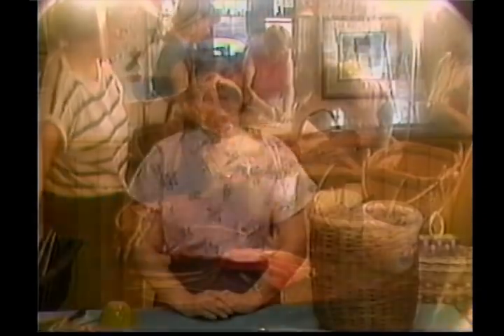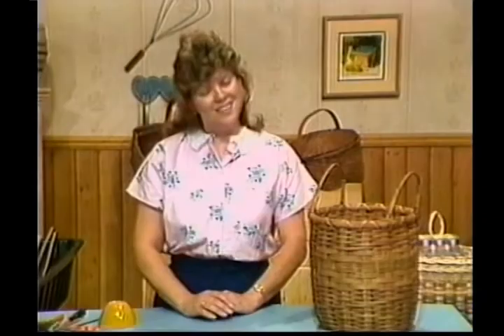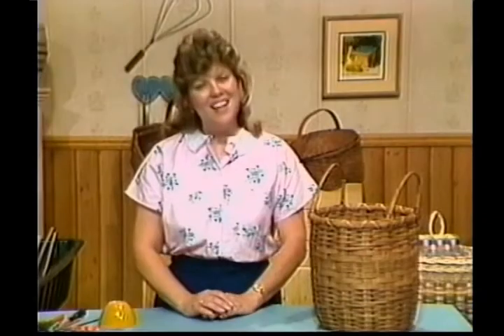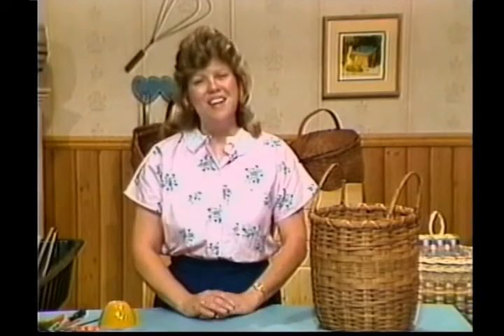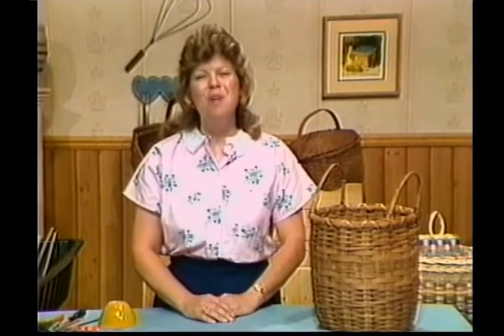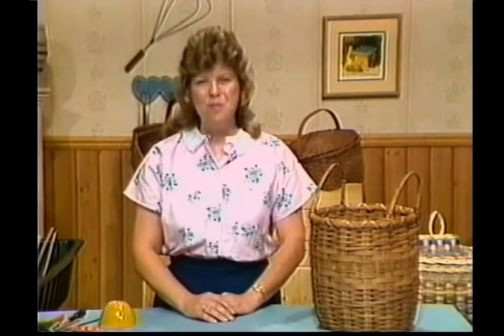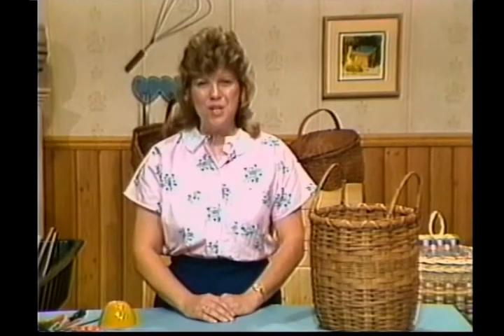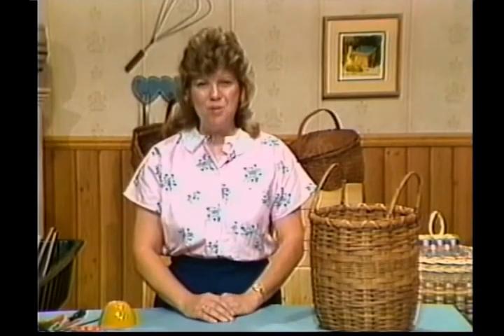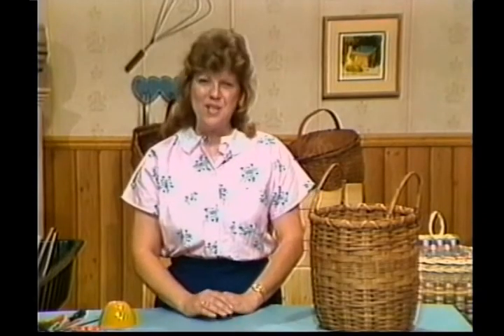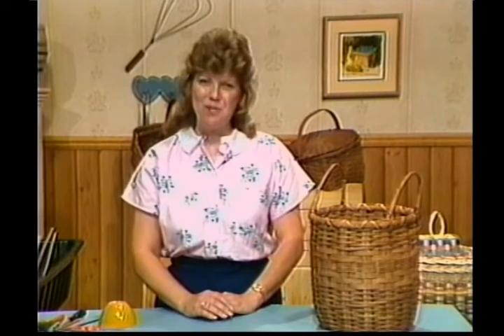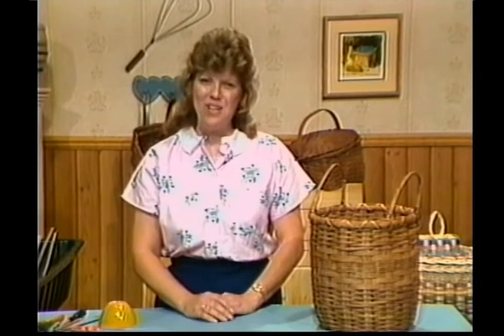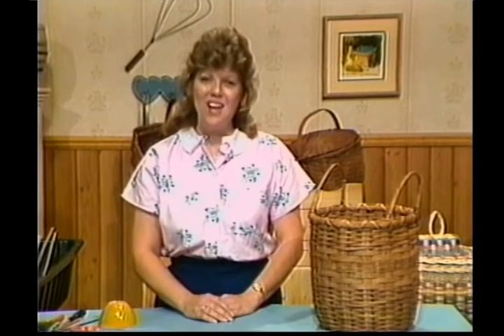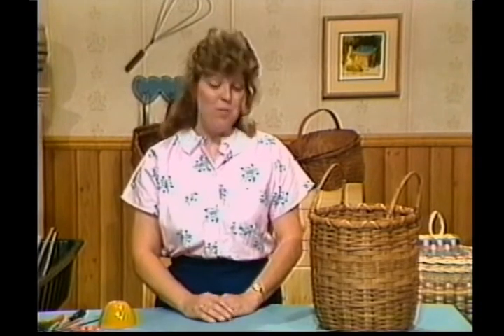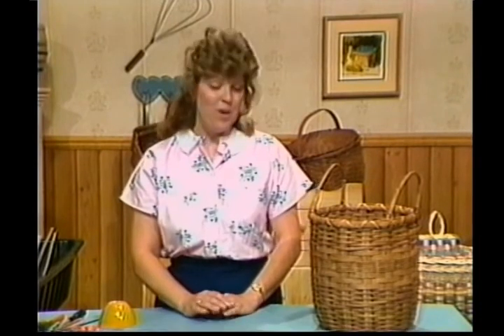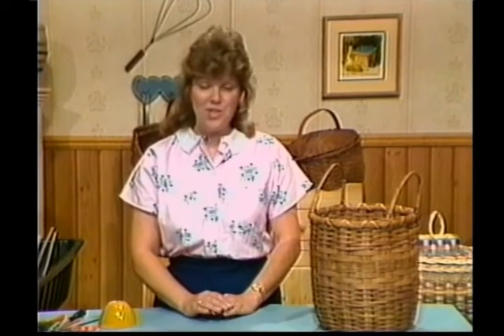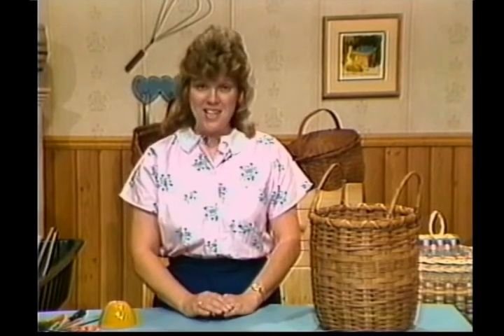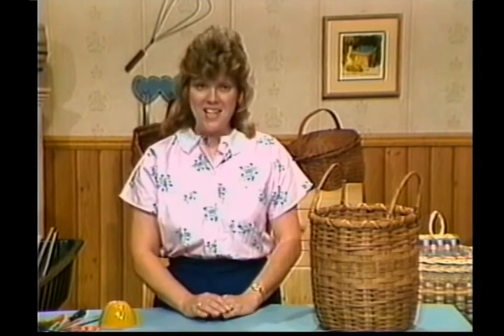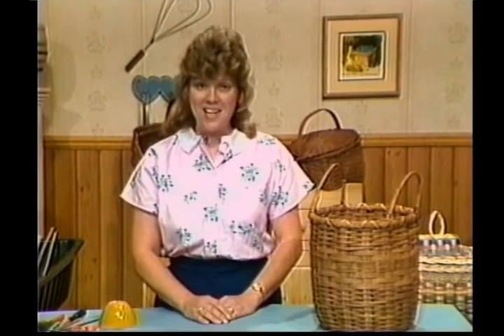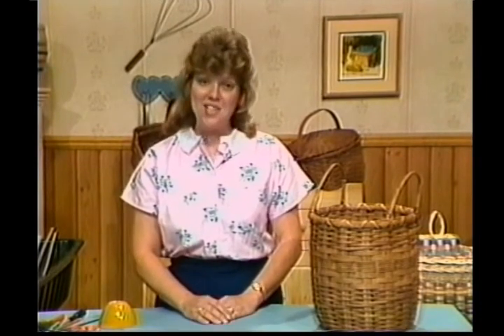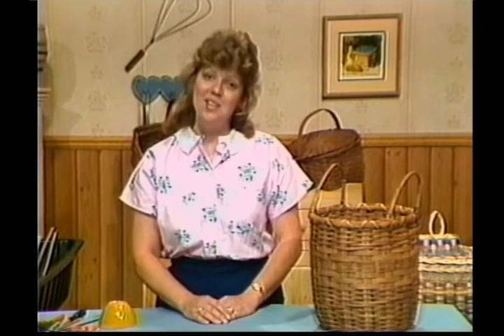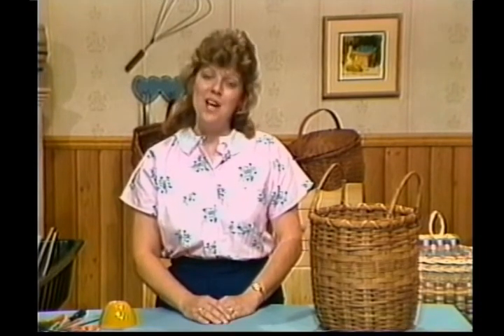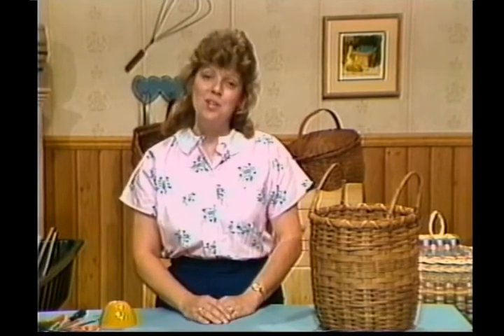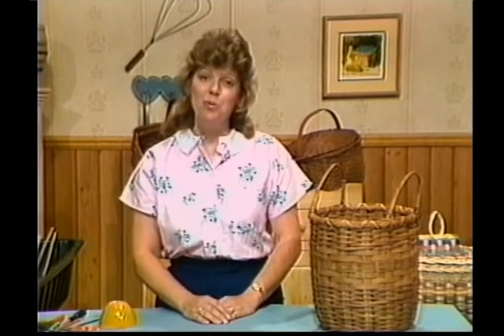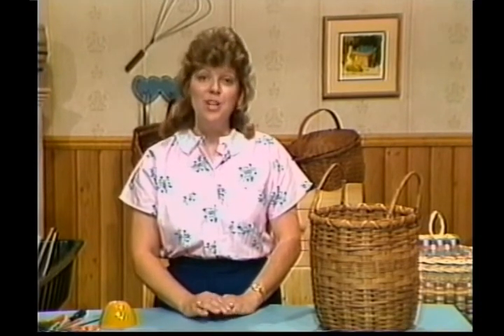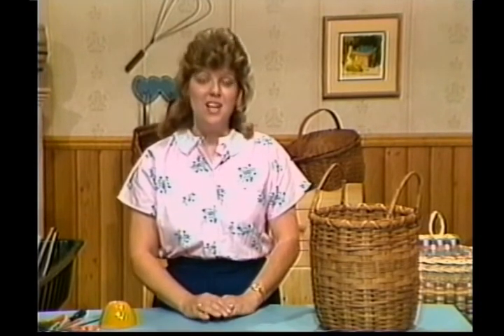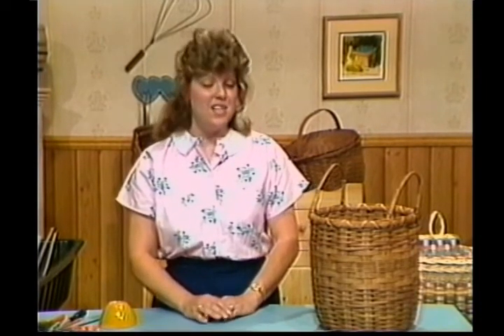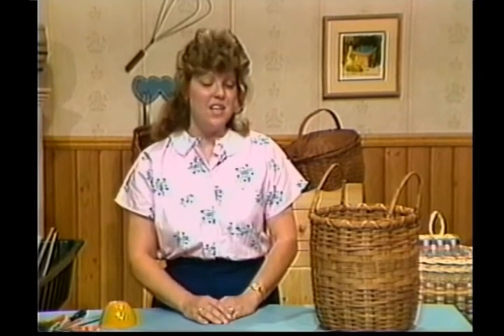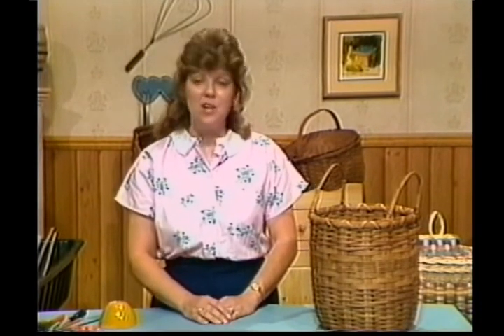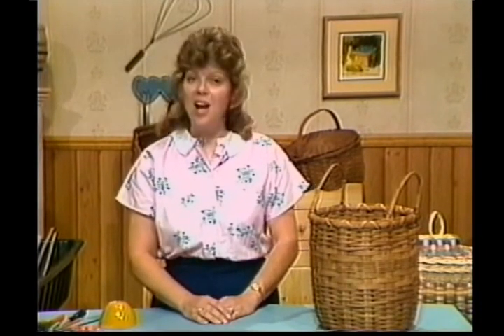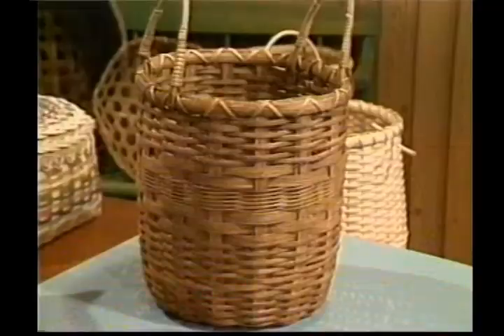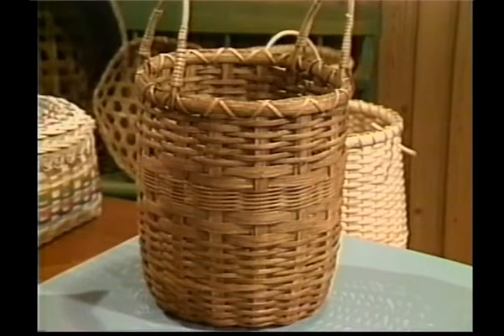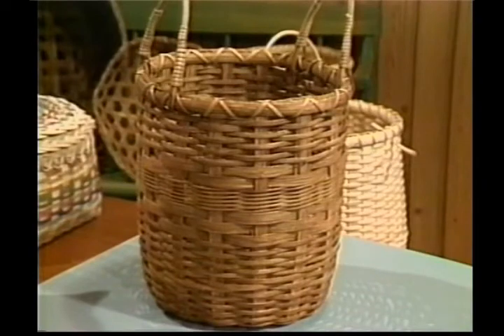Hi, welcome to Country Basket Weaving. I'm your host, Sandy Atkinson. The basket we're working on today is our cowbell basket.